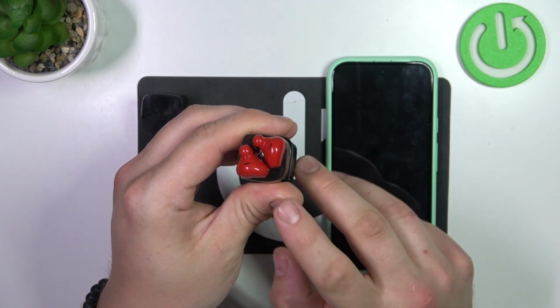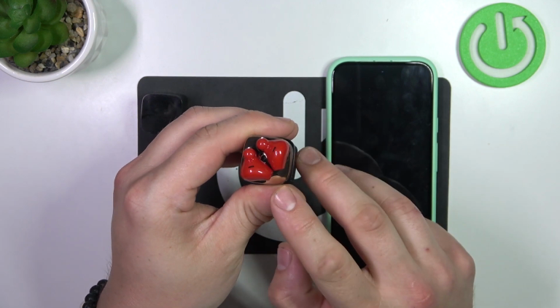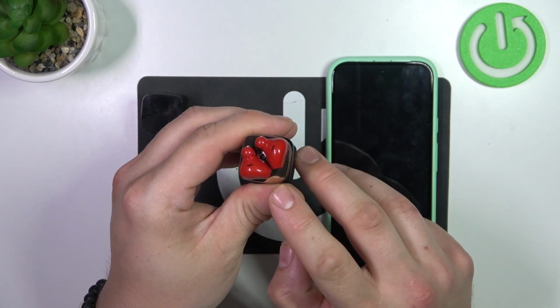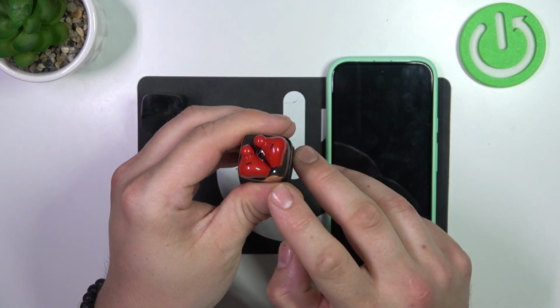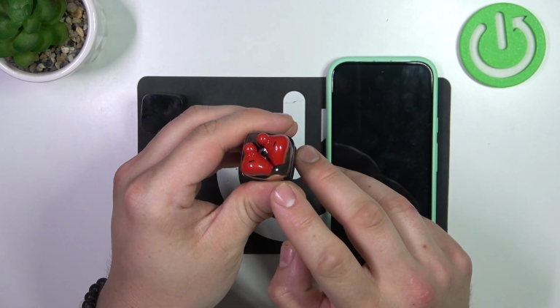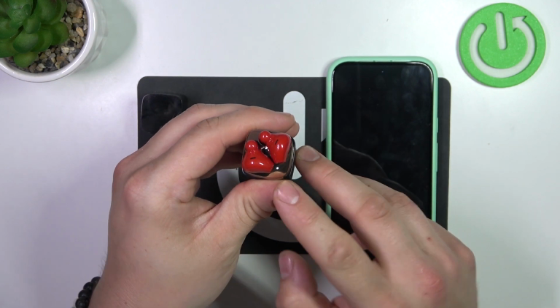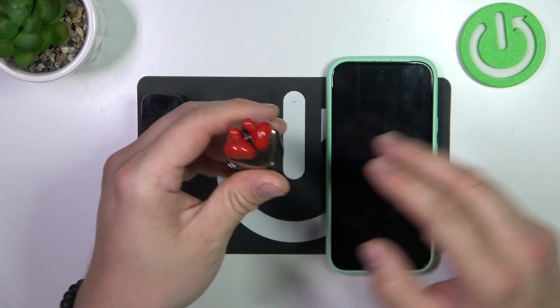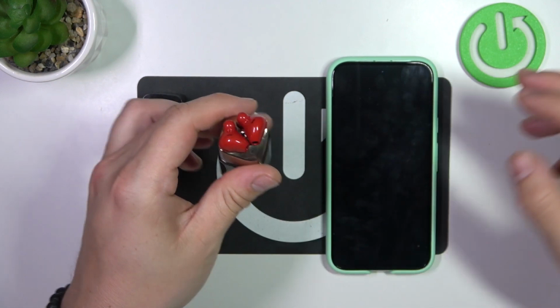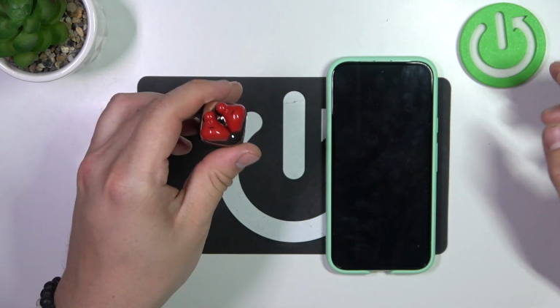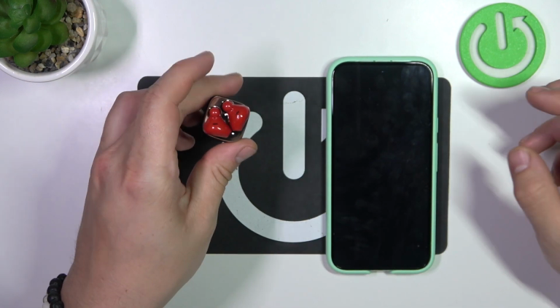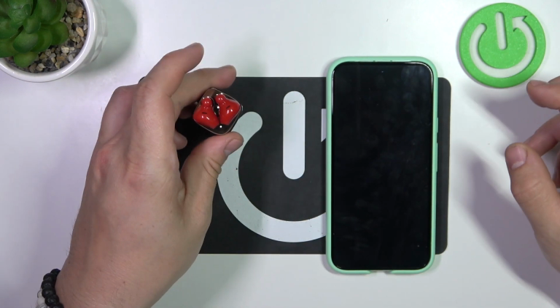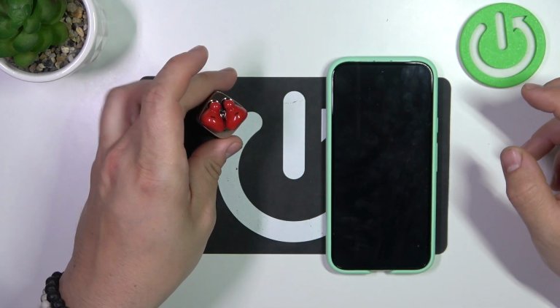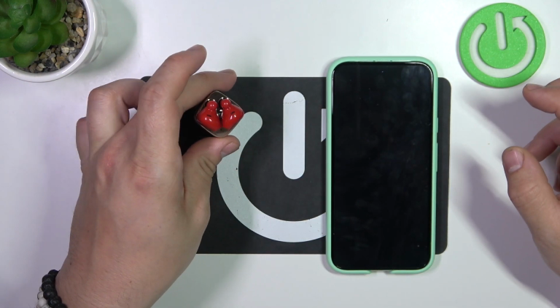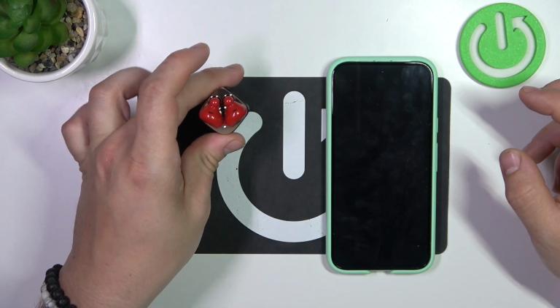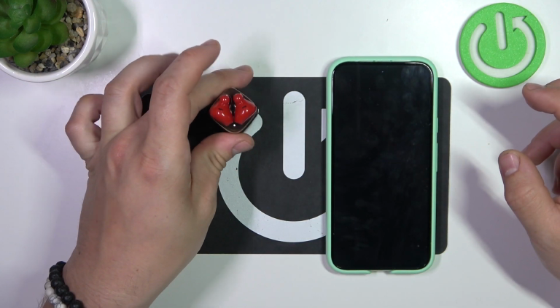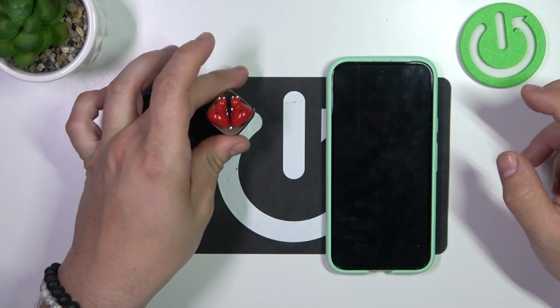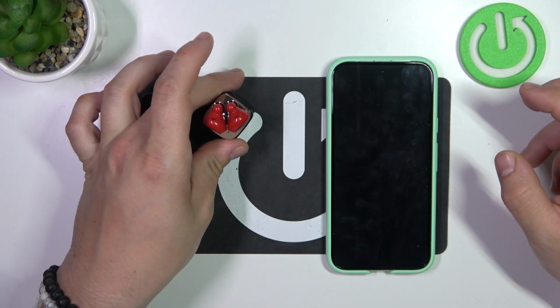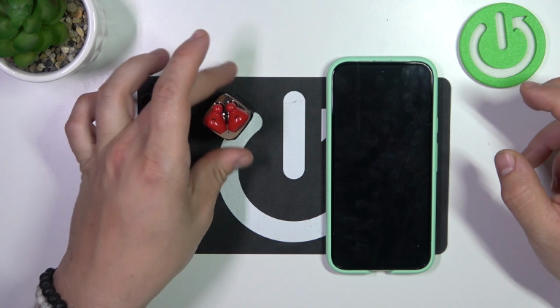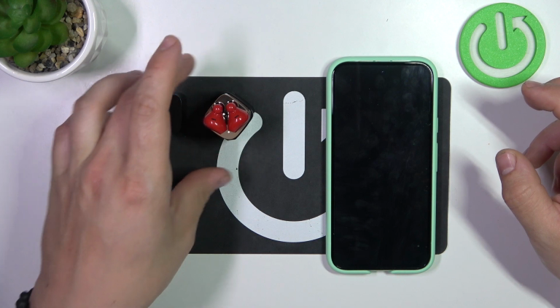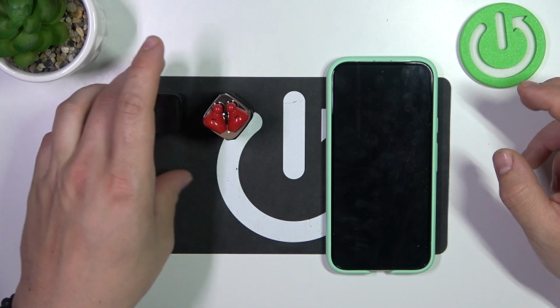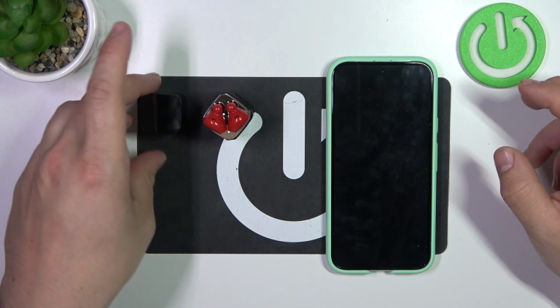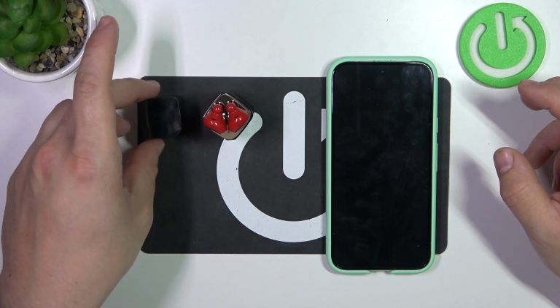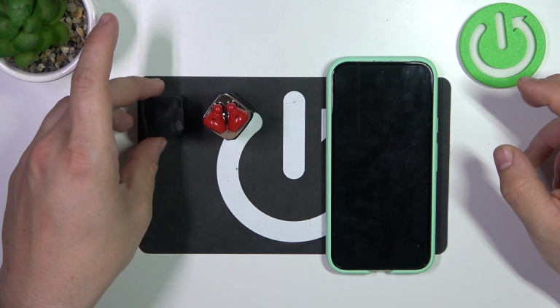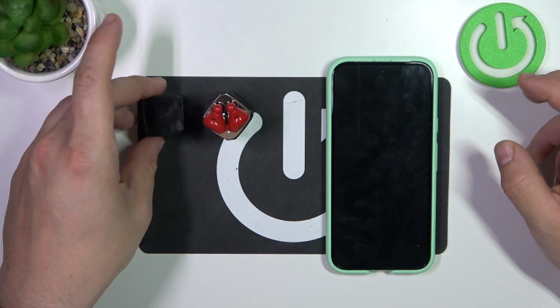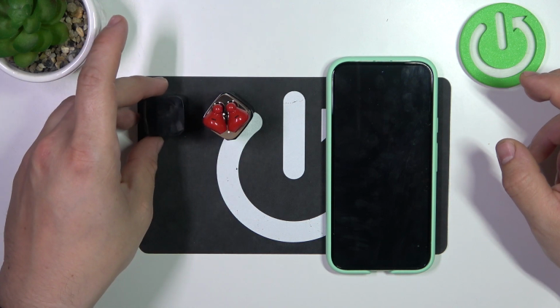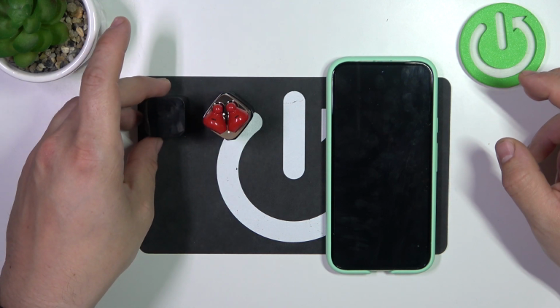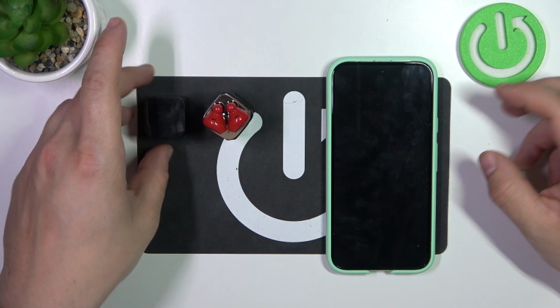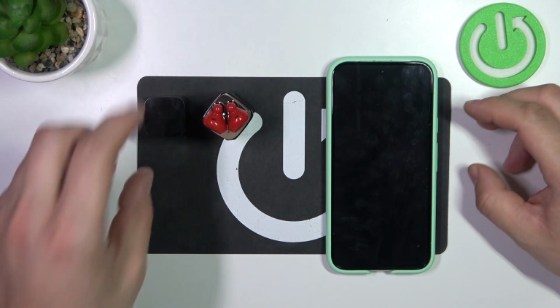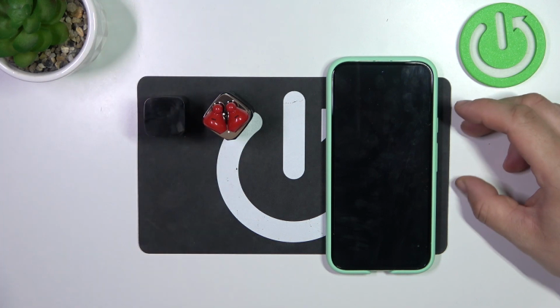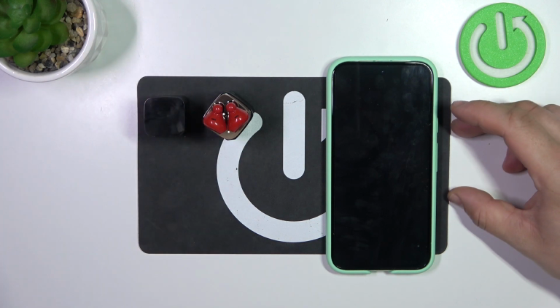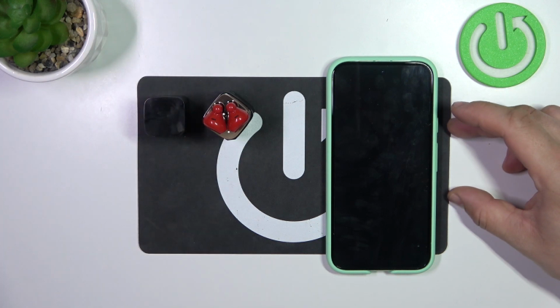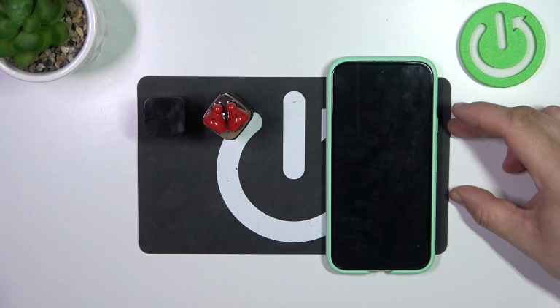Pairing mode is now enabled. If you find this video helpful, please leave a like, comment and subscribe.